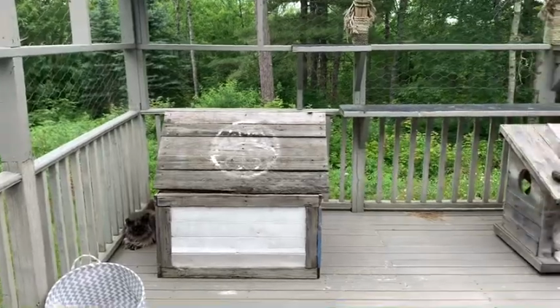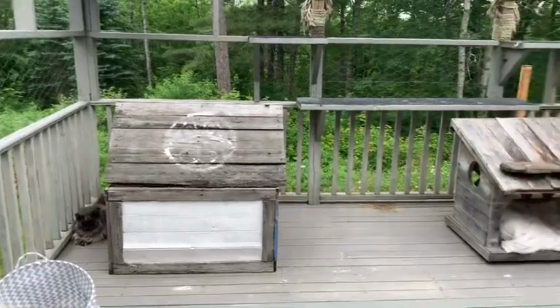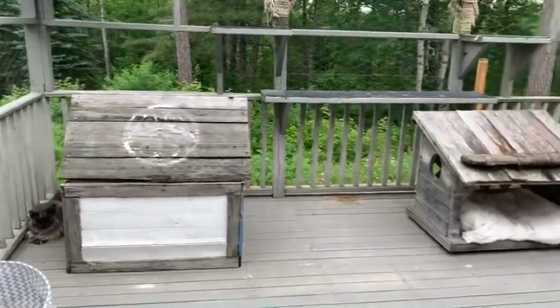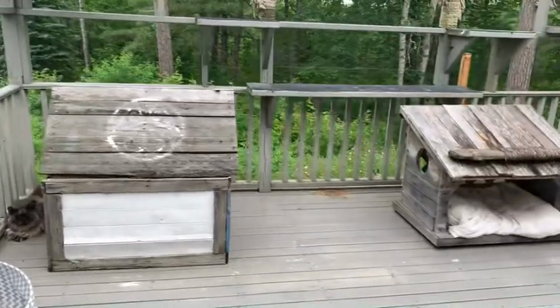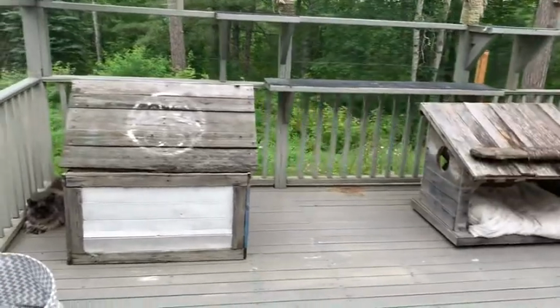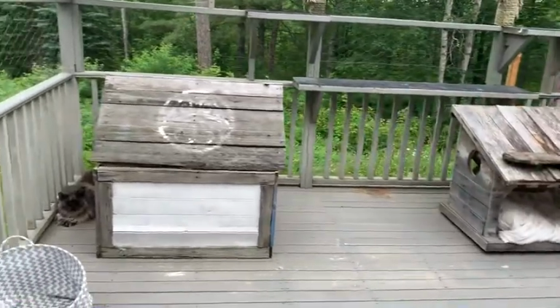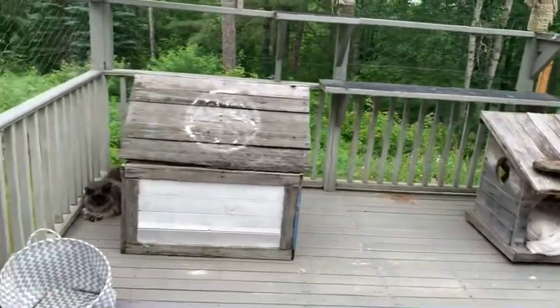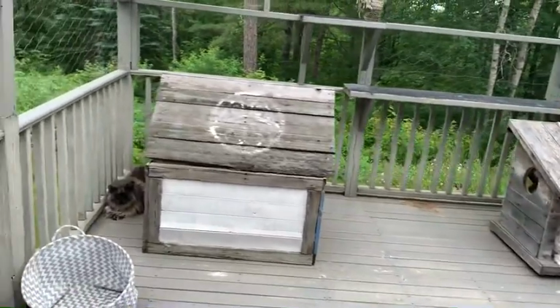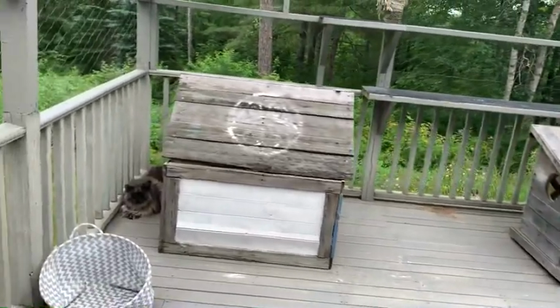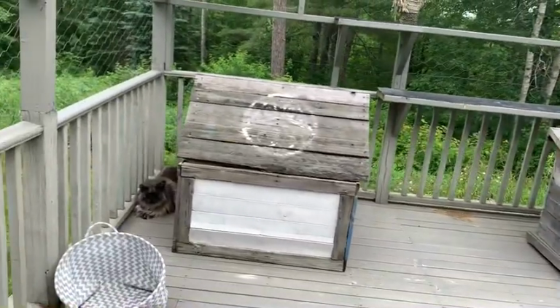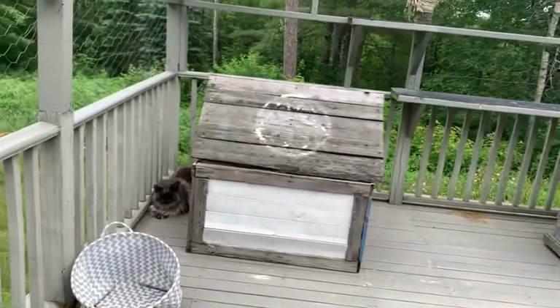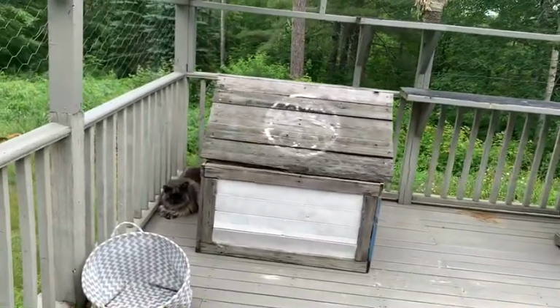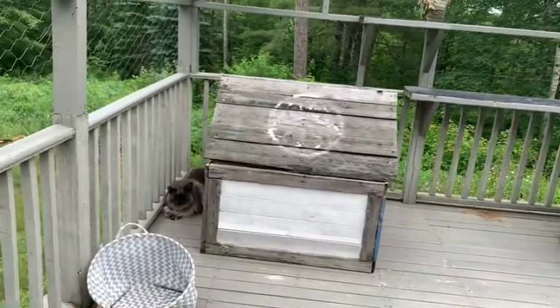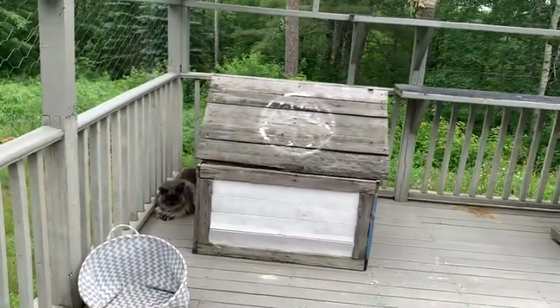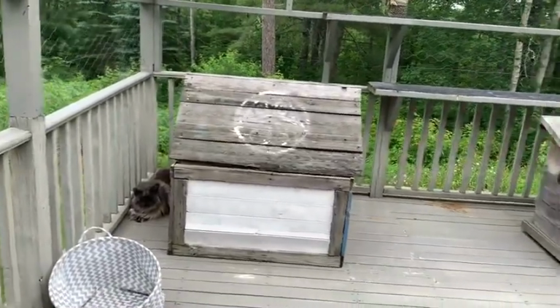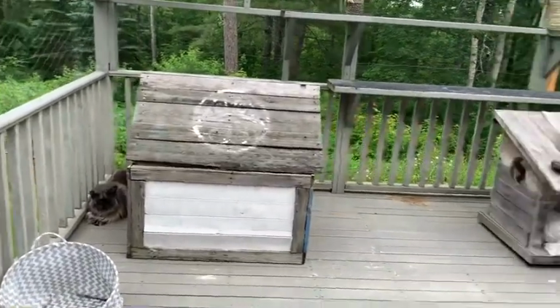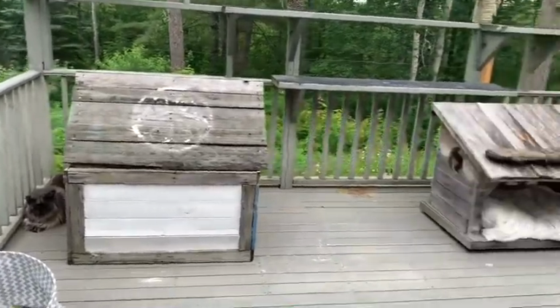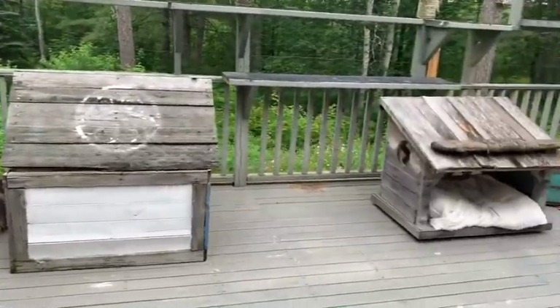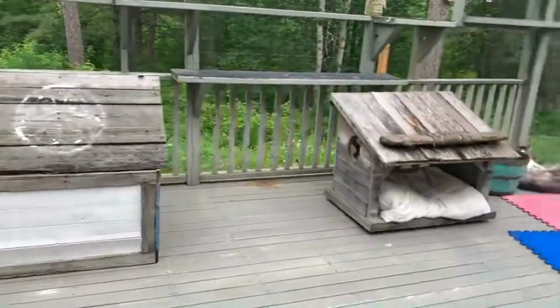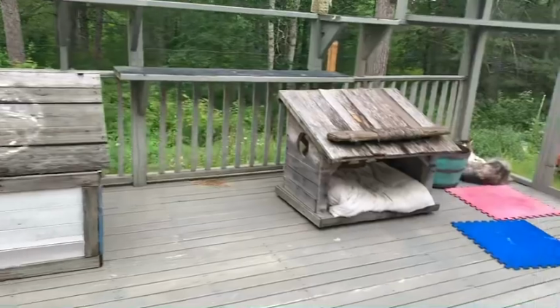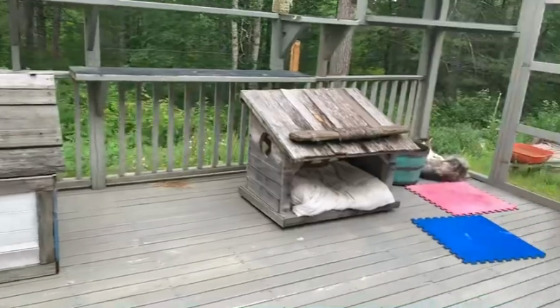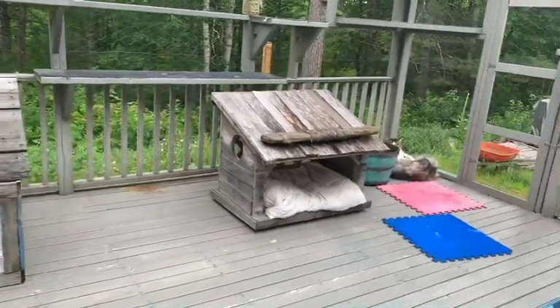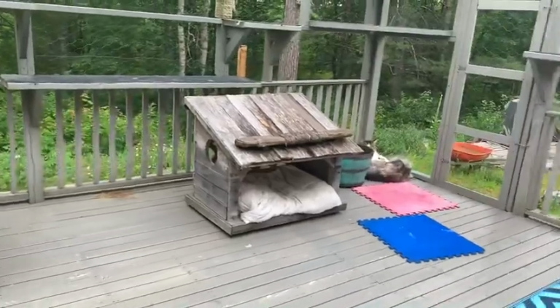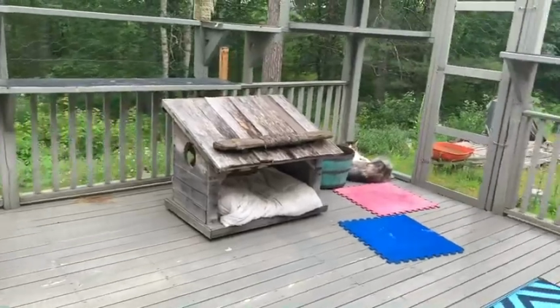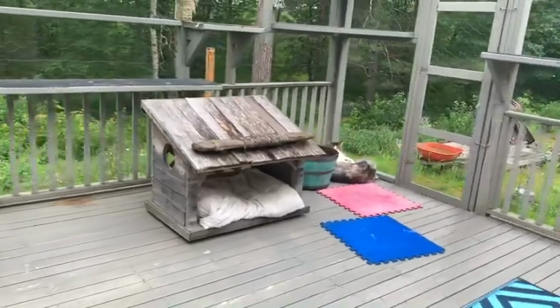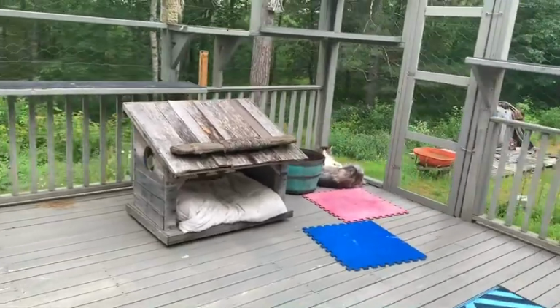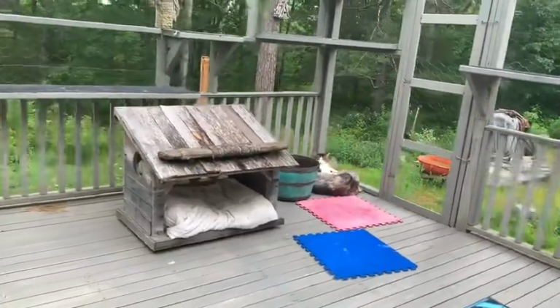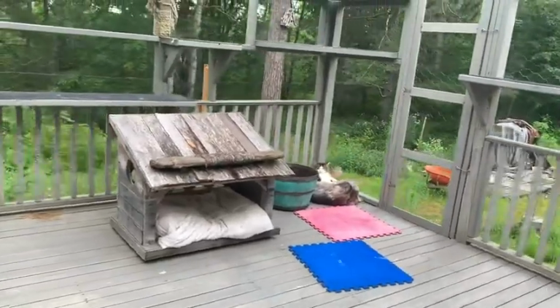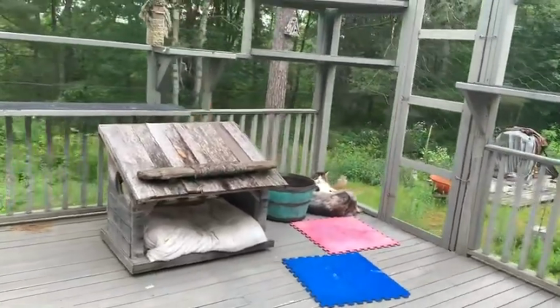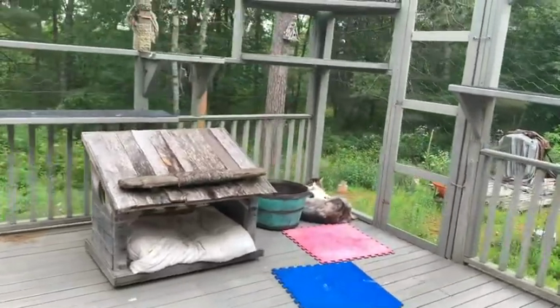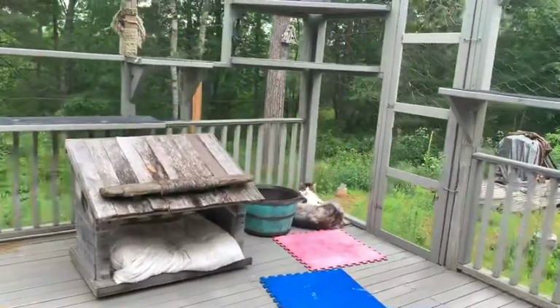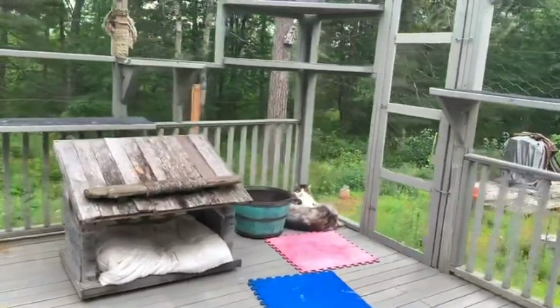Oh, there's Loki — hi Loki! And Bear and Luna all snuggled up in the corner over here.